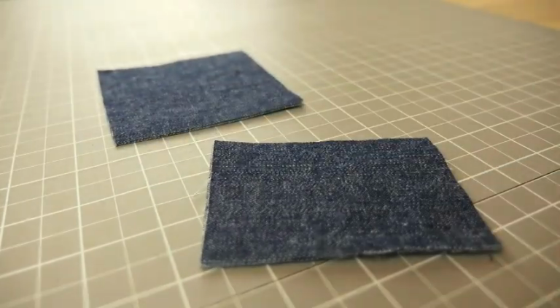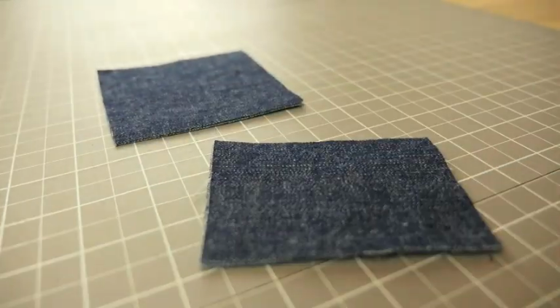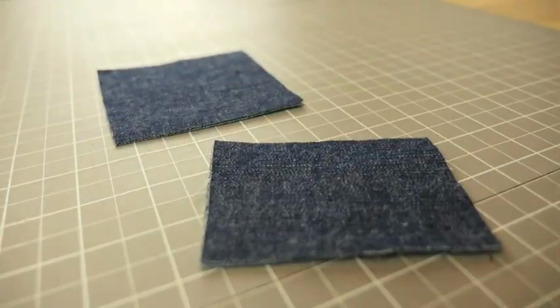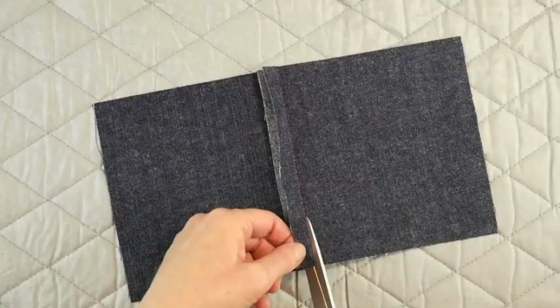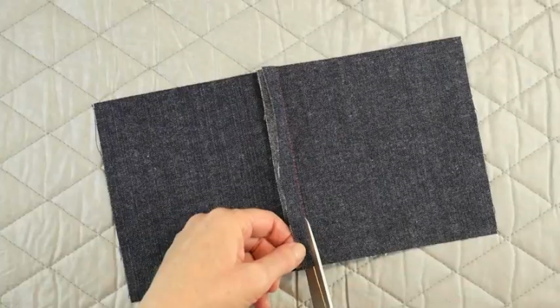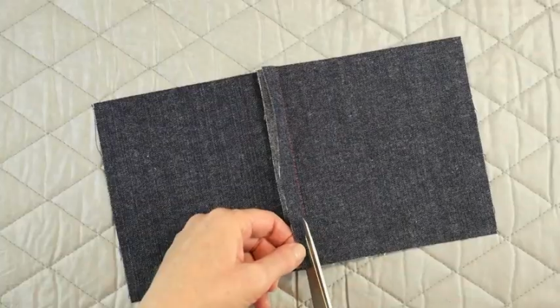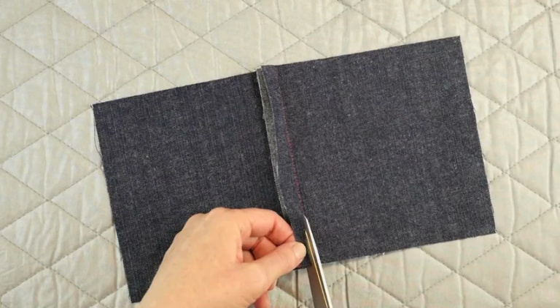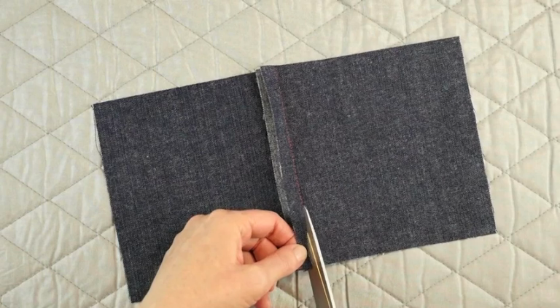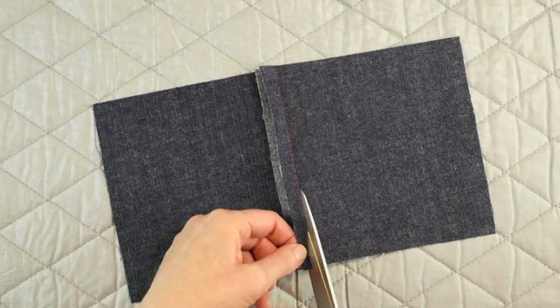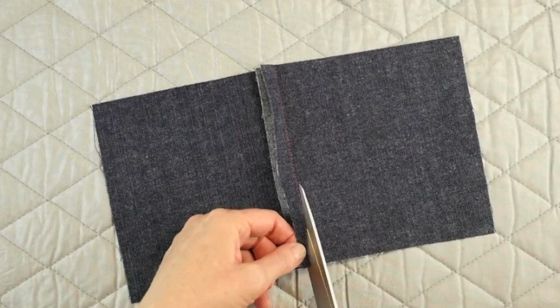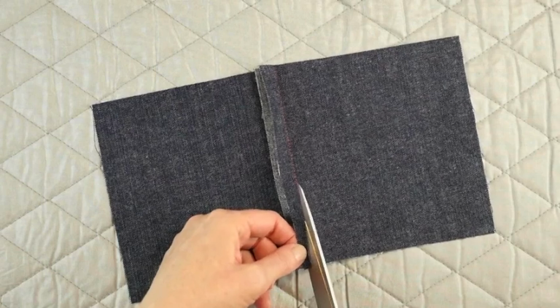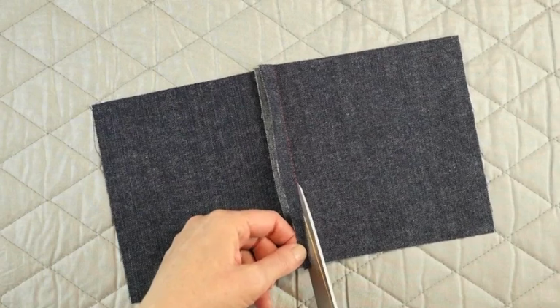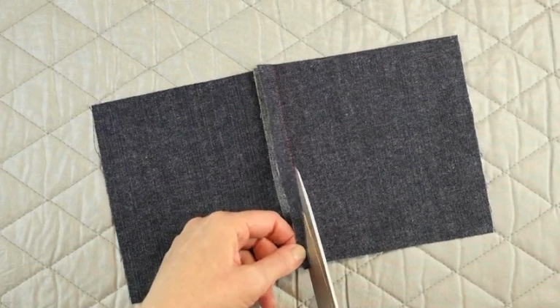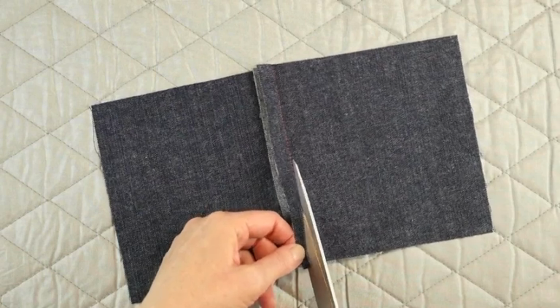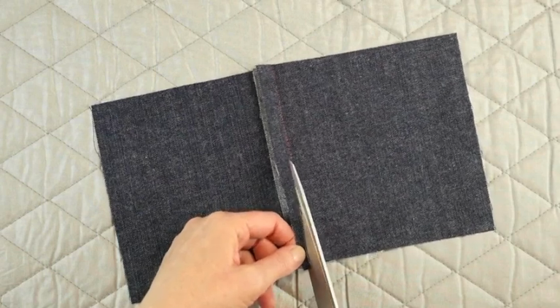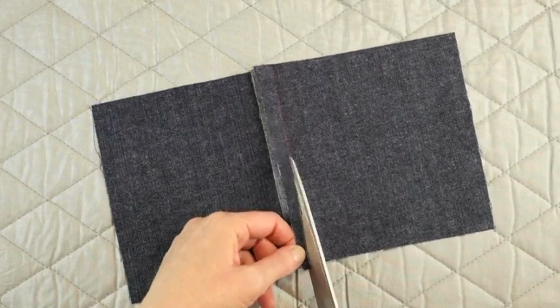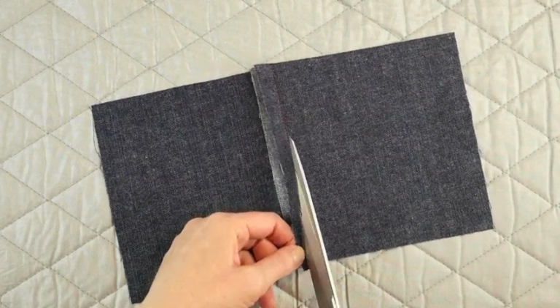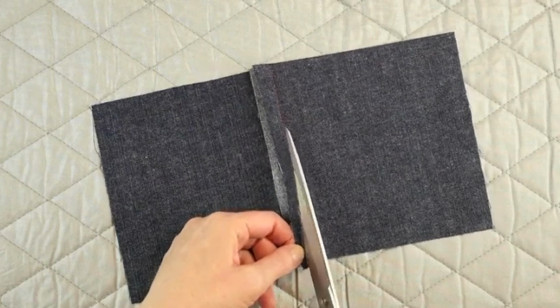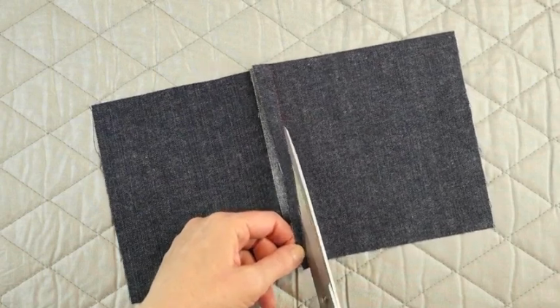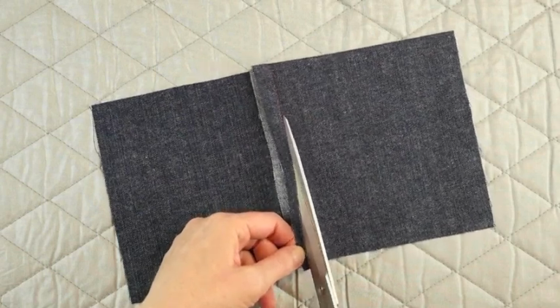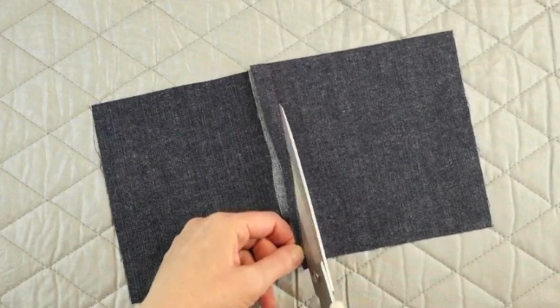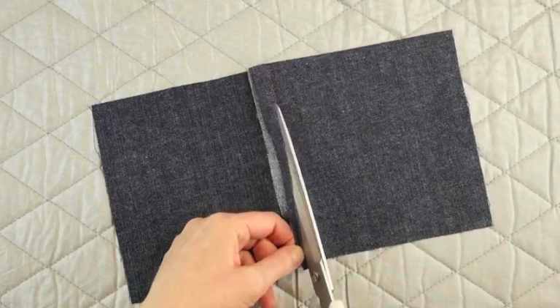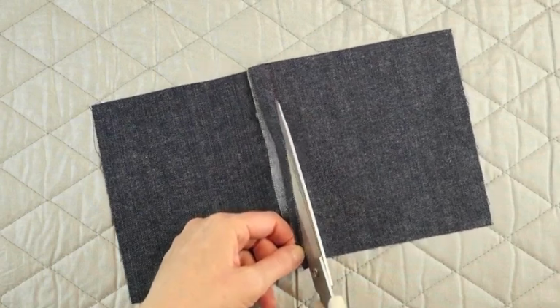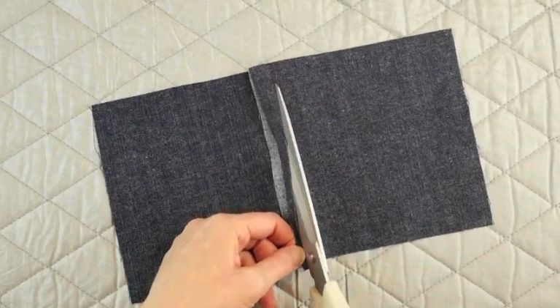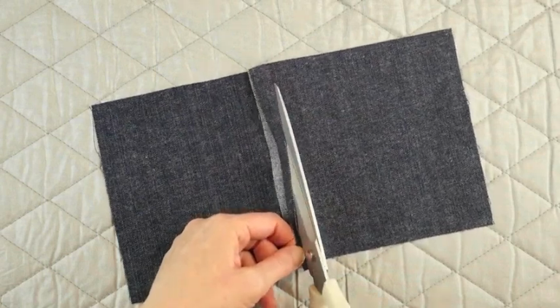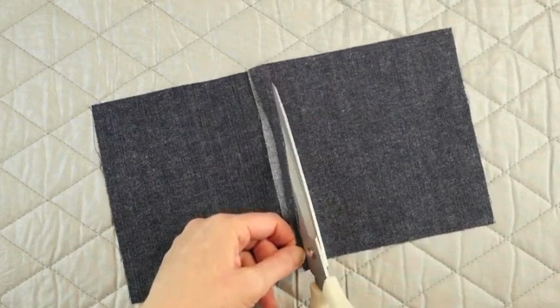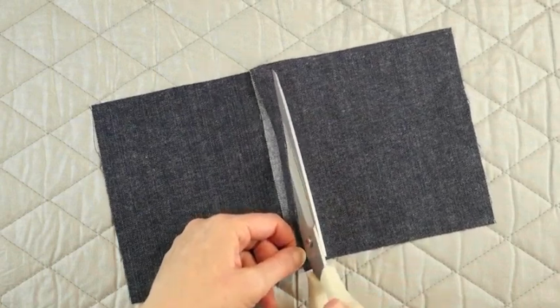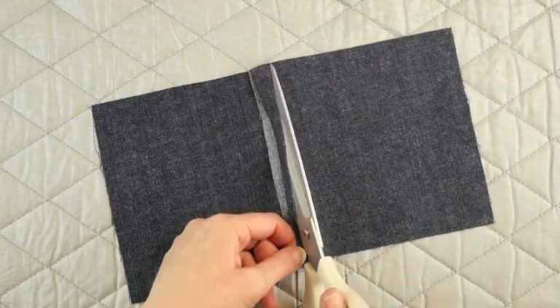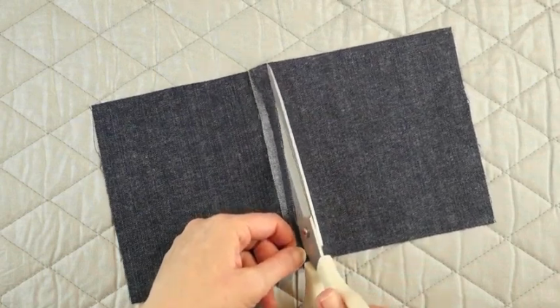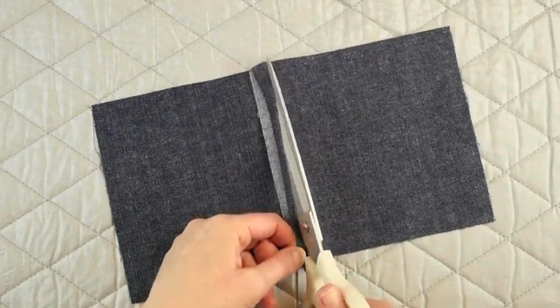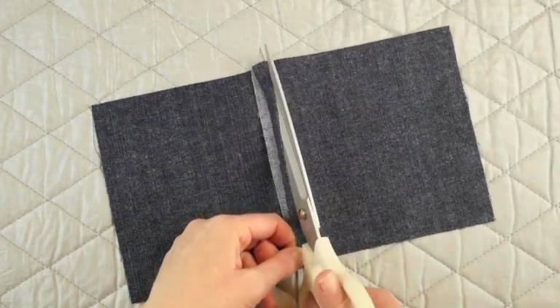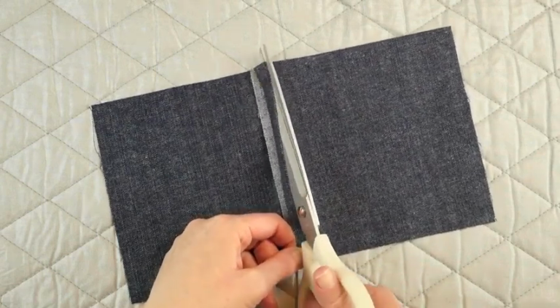Having sharp tools will help cut through several layers of fabric at one time. As you sew with denim, try to reduce the bulk in the seams and trim your seam allowances whenever possible.